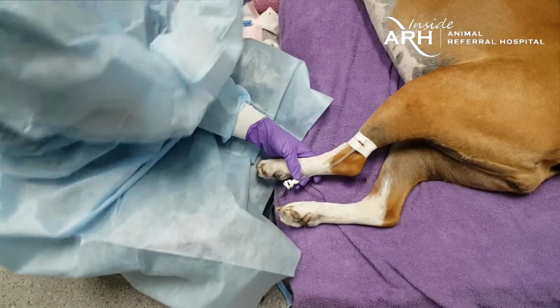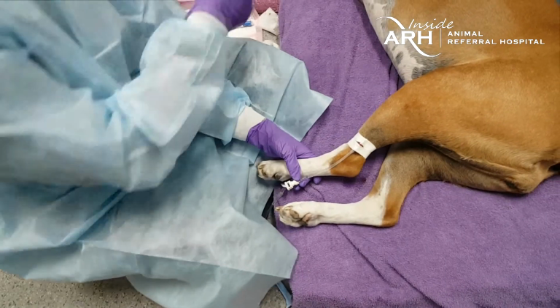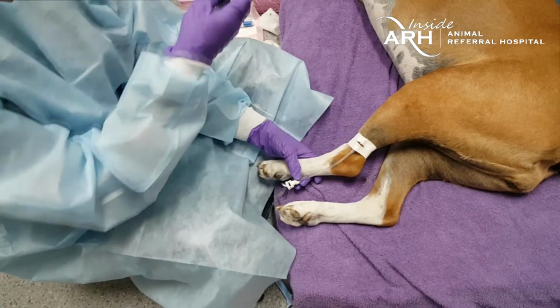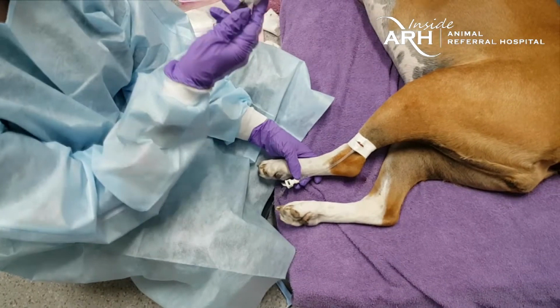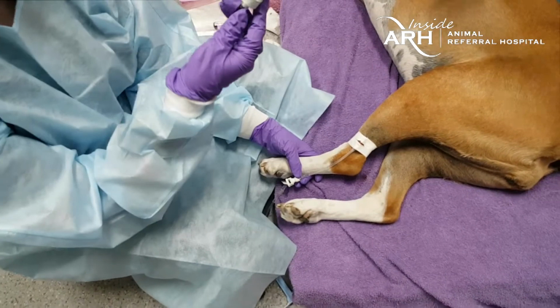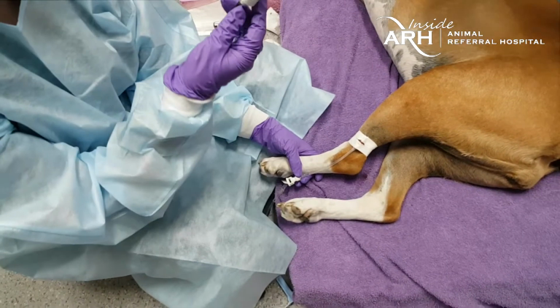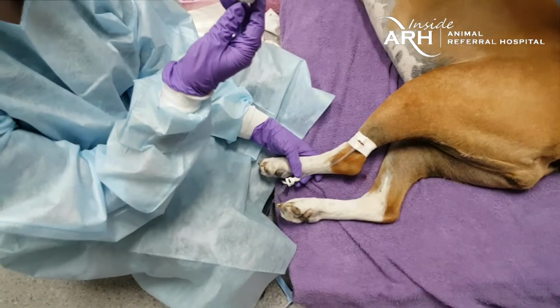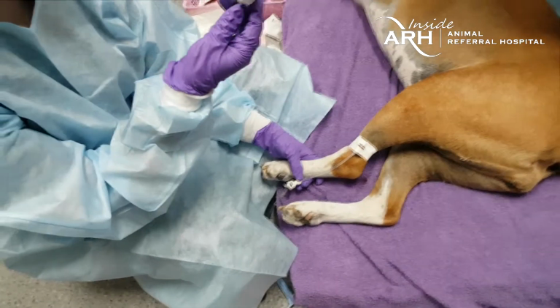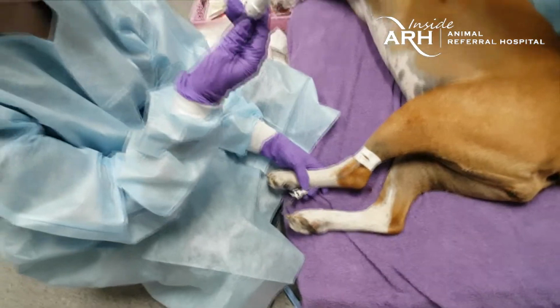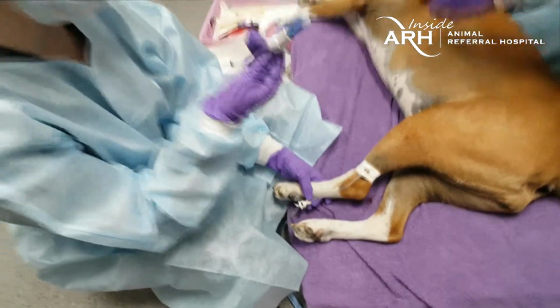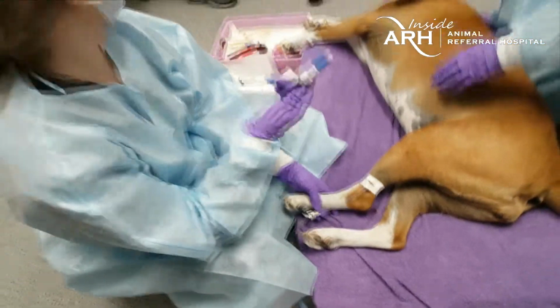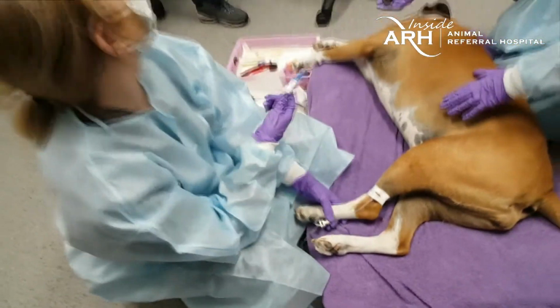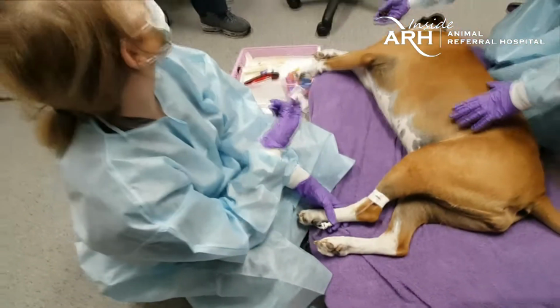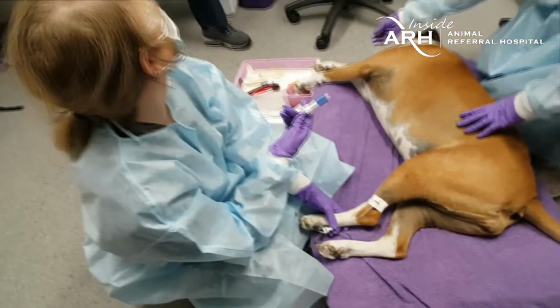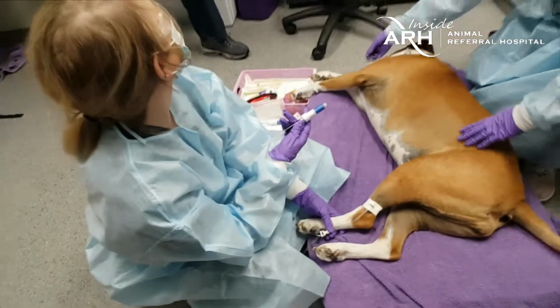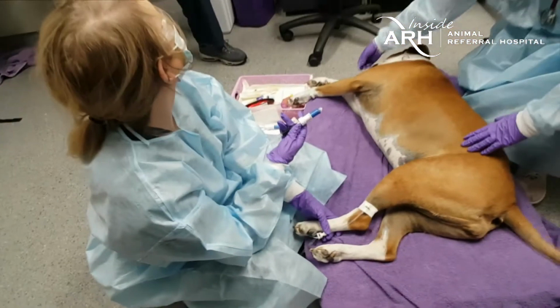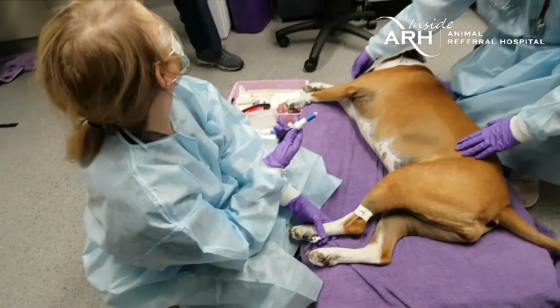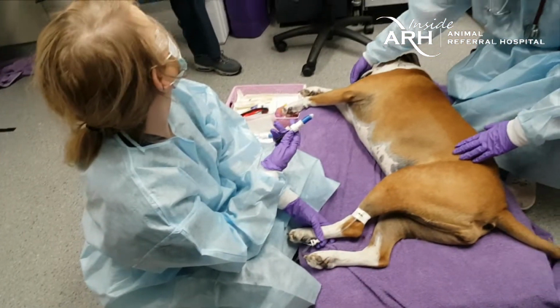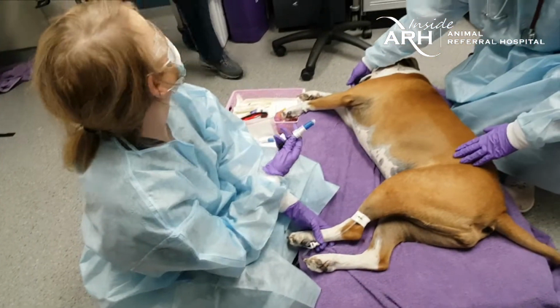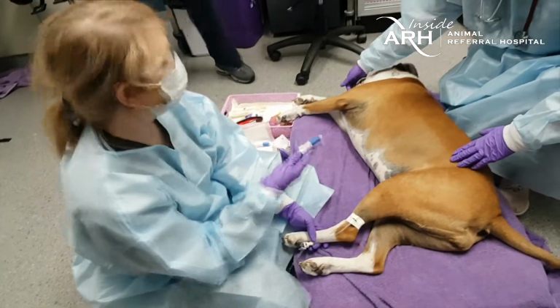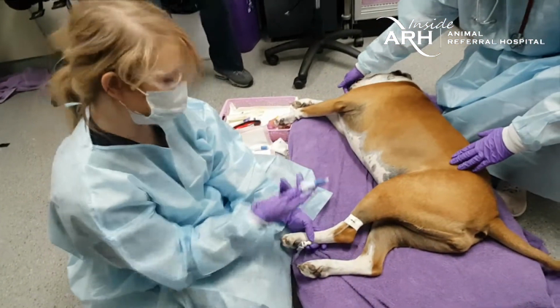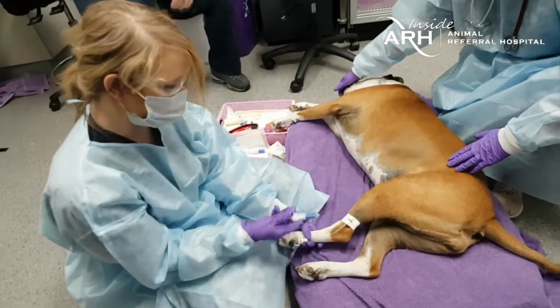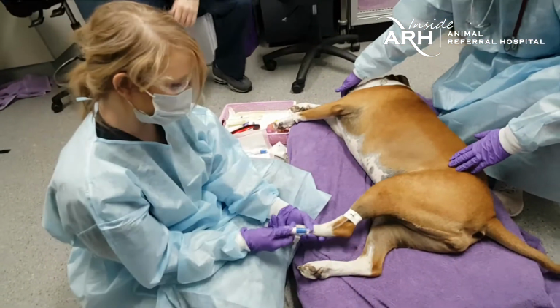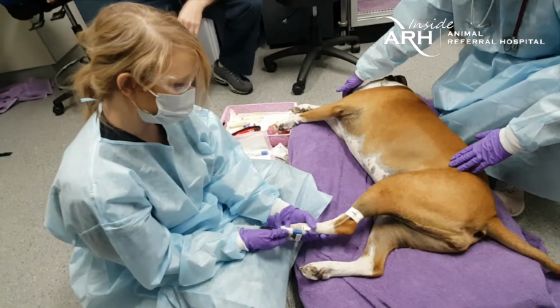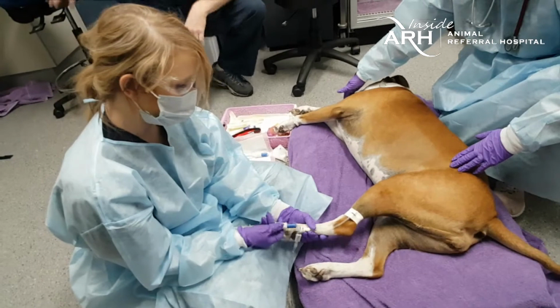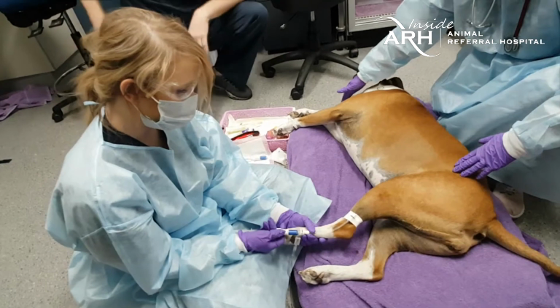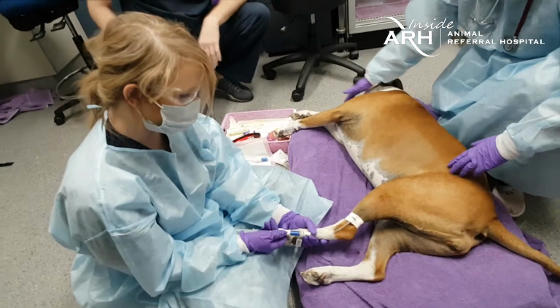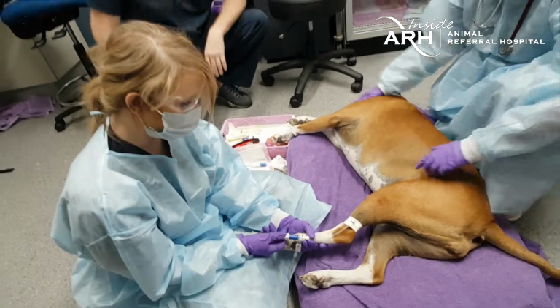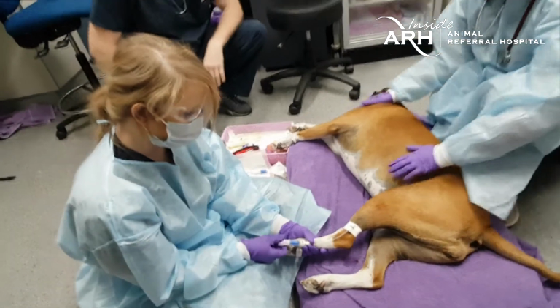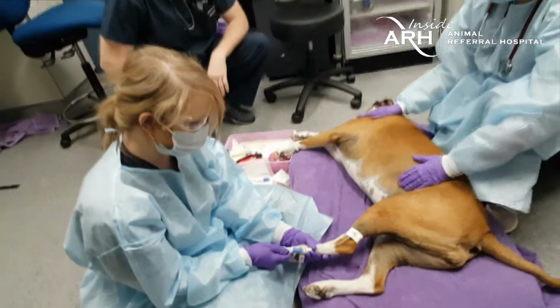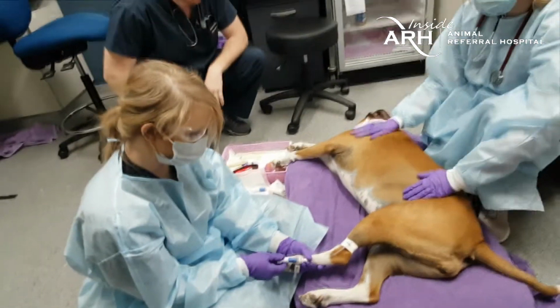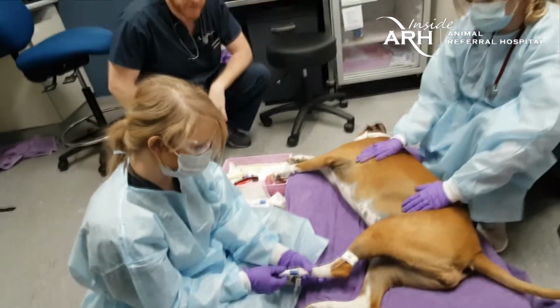Two and a half mils of the chemotherapy agent is prepared. The nurse confirms with the veterinarian before proceeding, and administration begins.